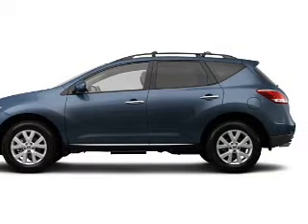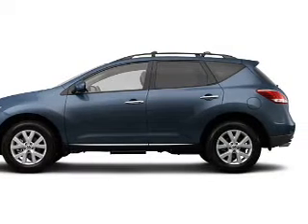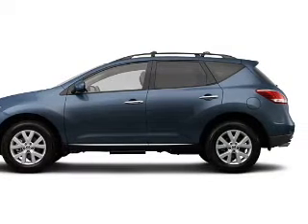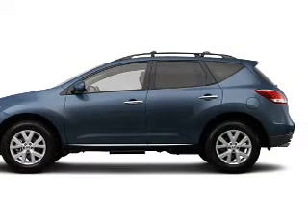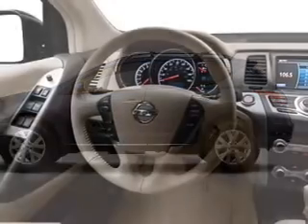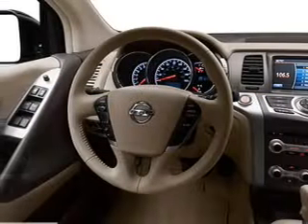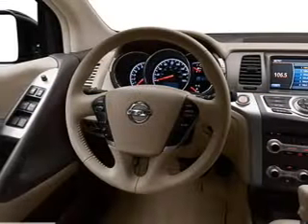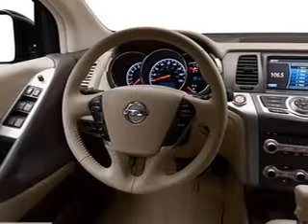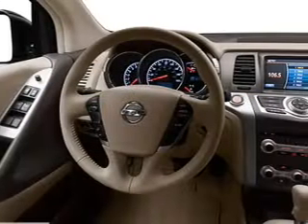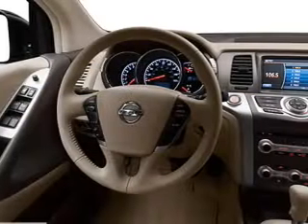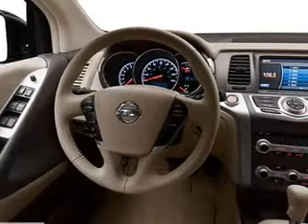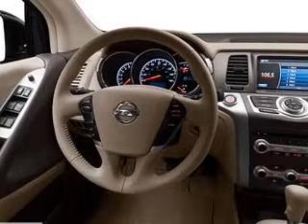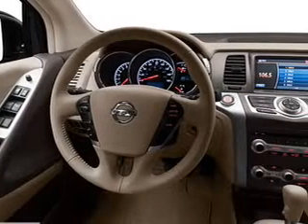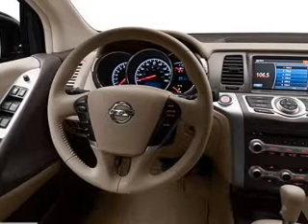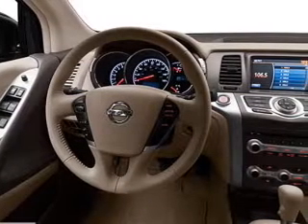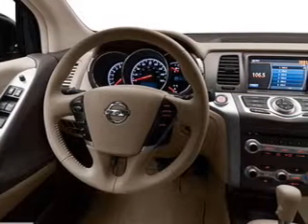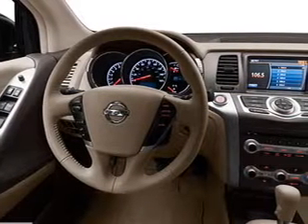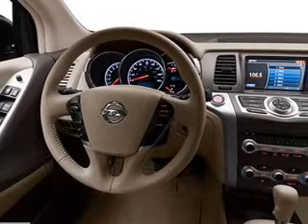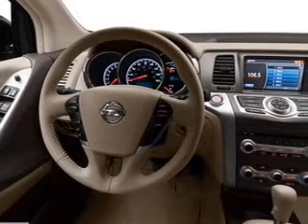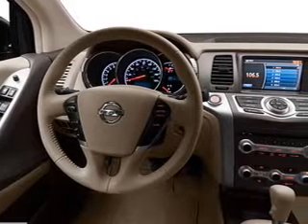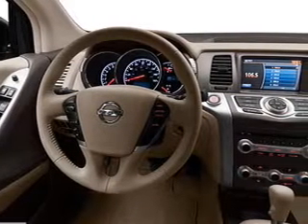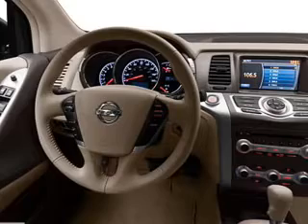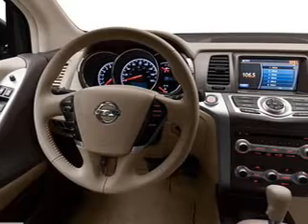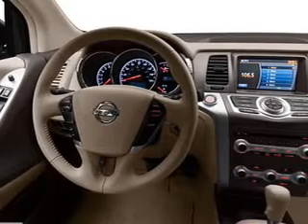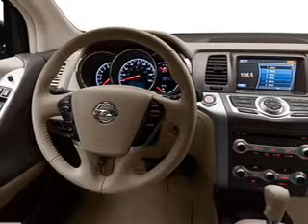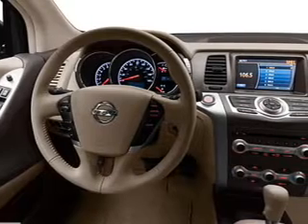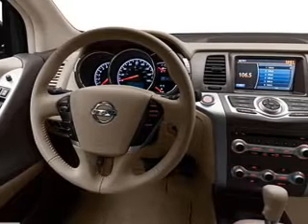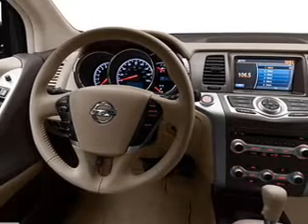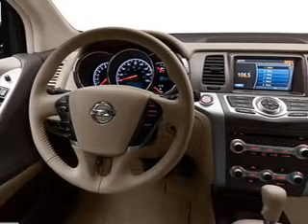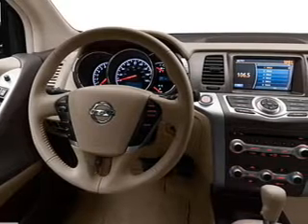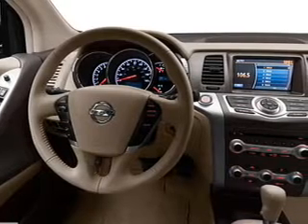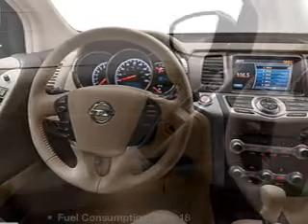The anti-lock braking system will help deliver you safely to your destination. Let the outside in with a power sunroof.